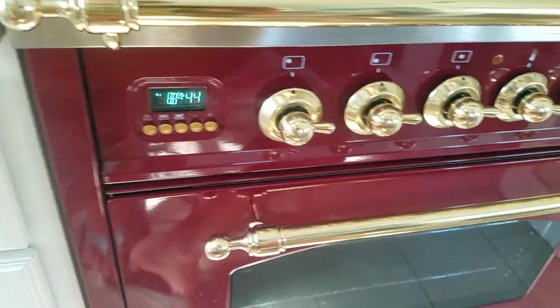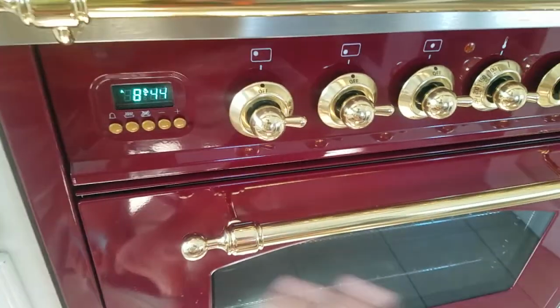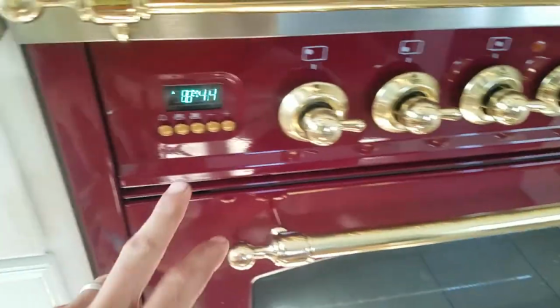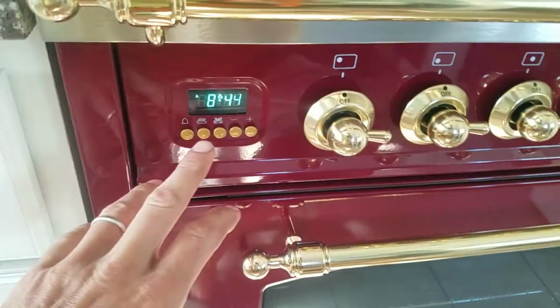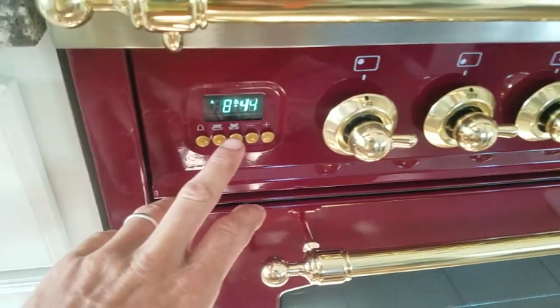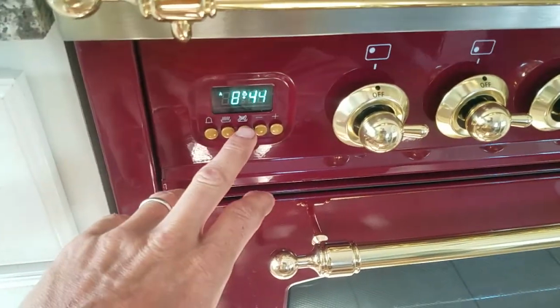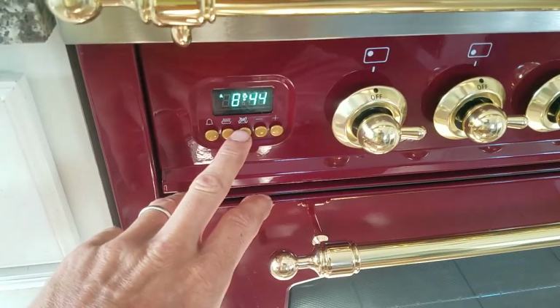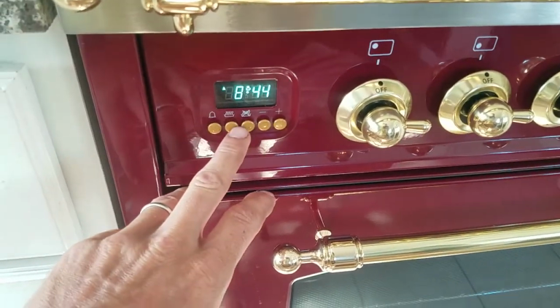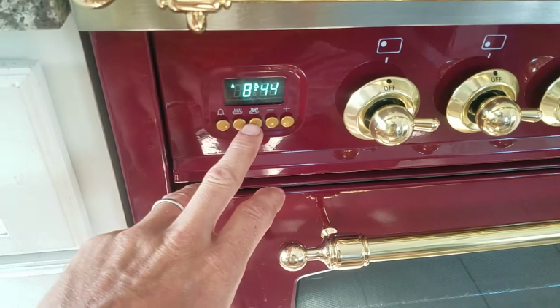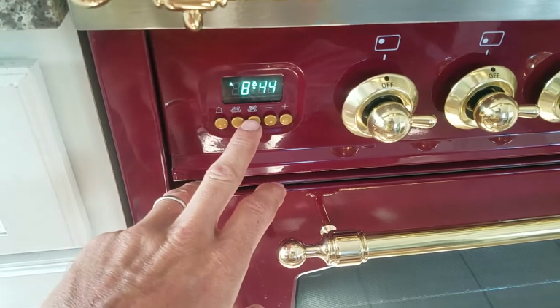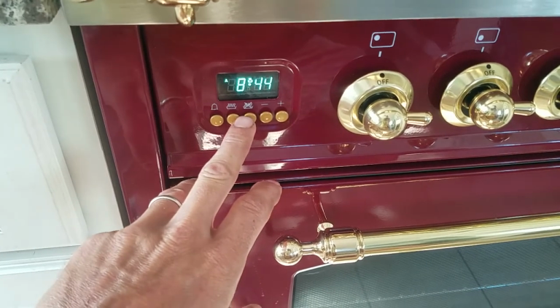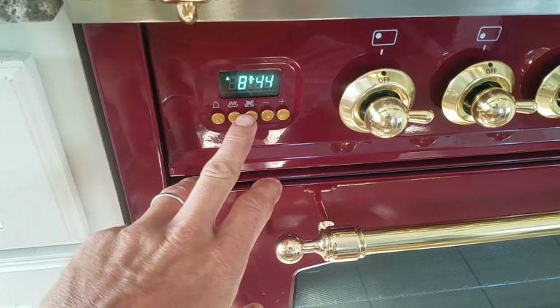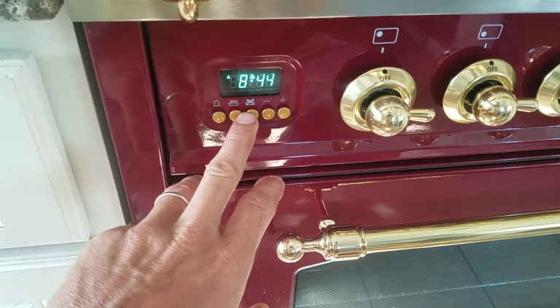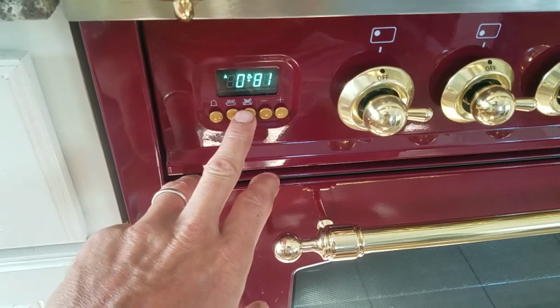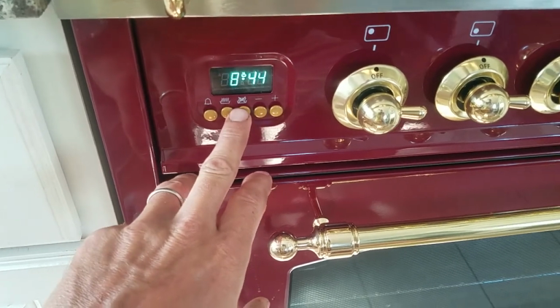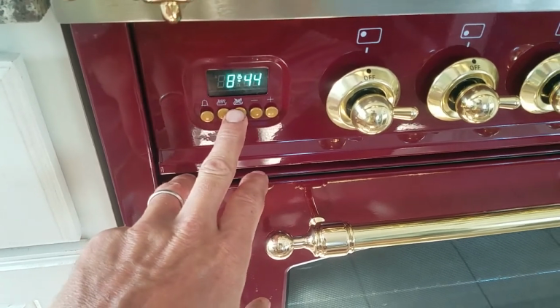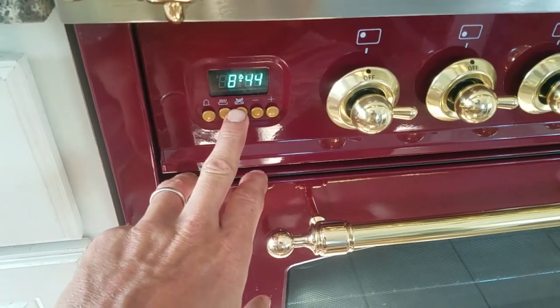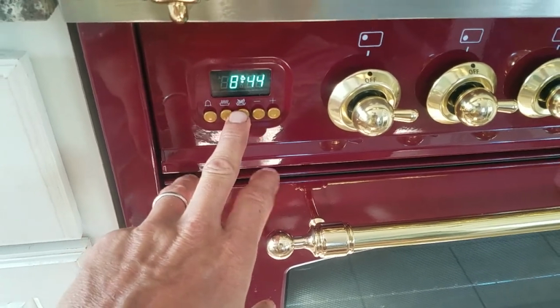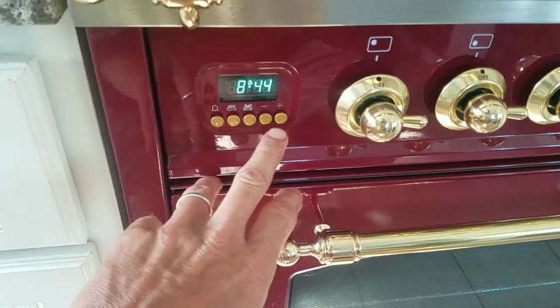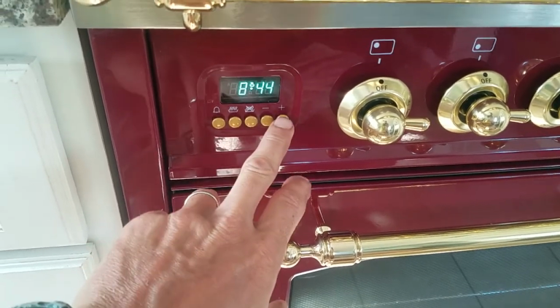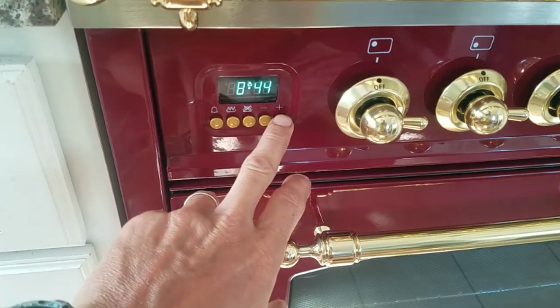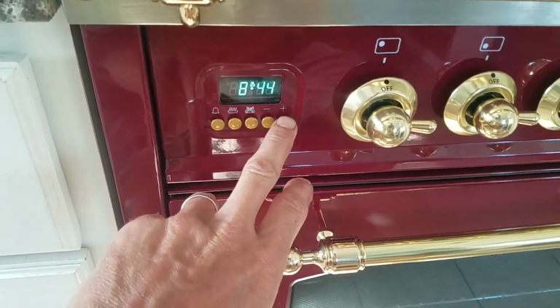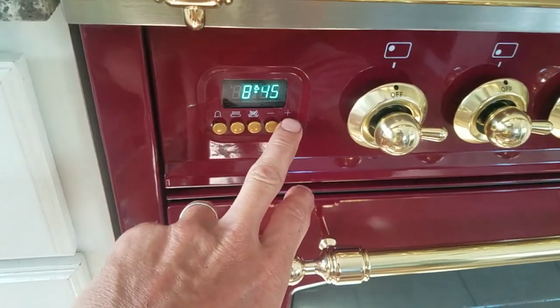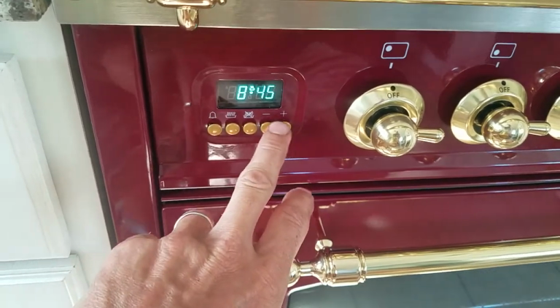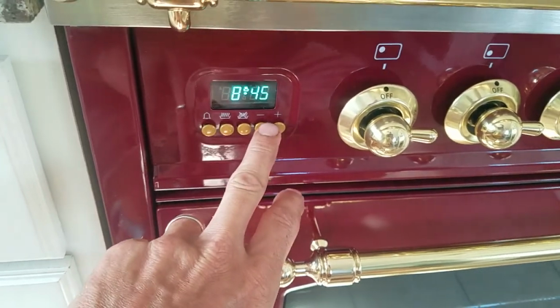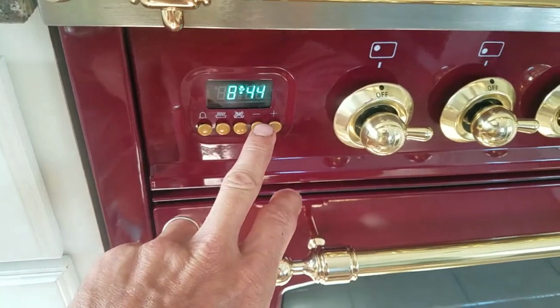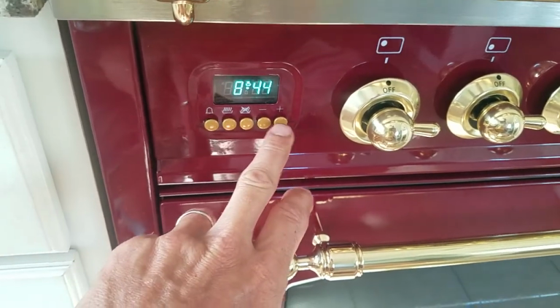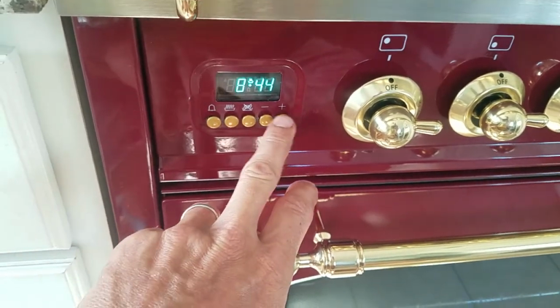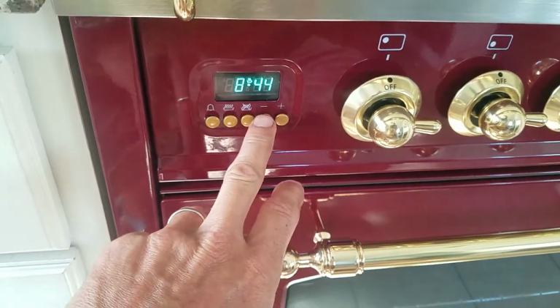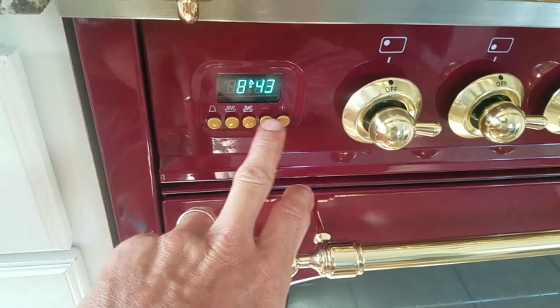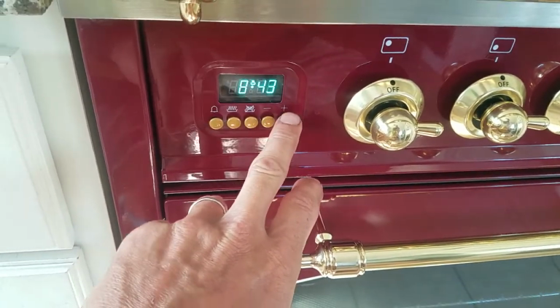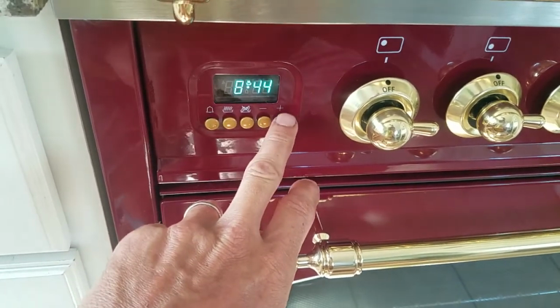First thing you're going to want to do is set the time. Press these two buttons and adjust your time to local time.